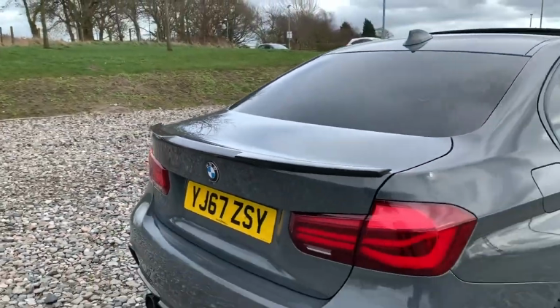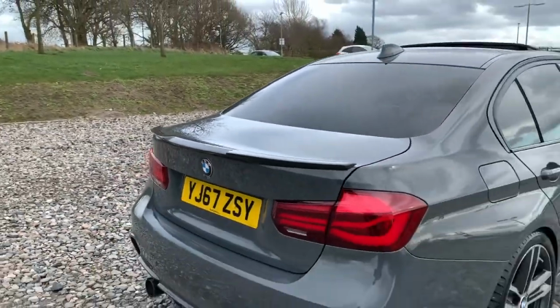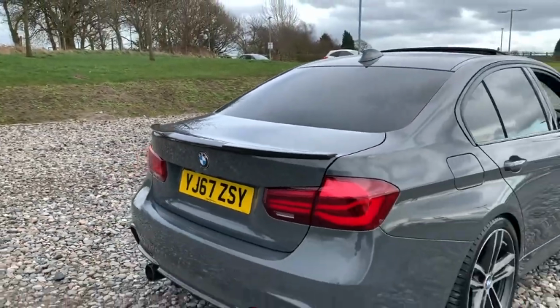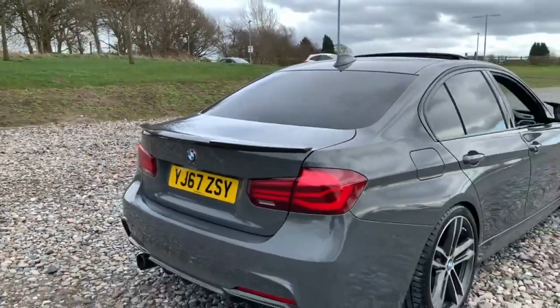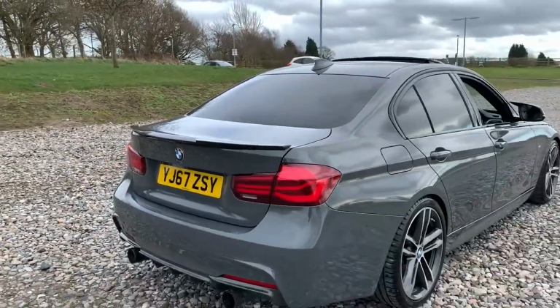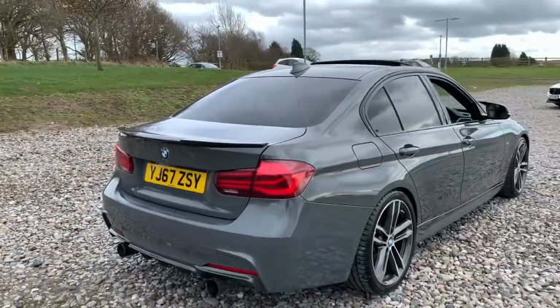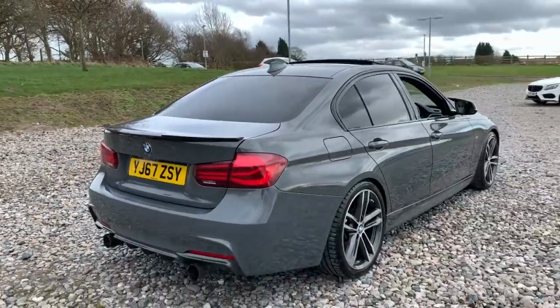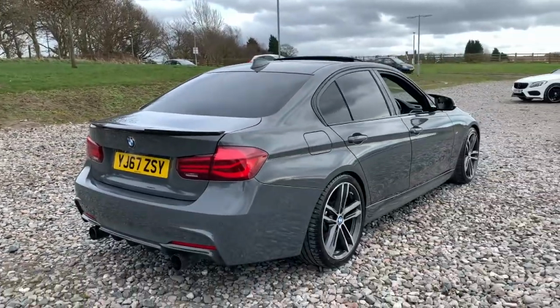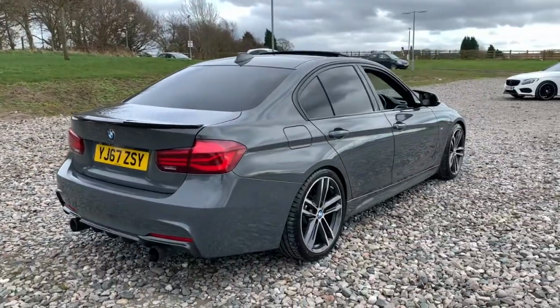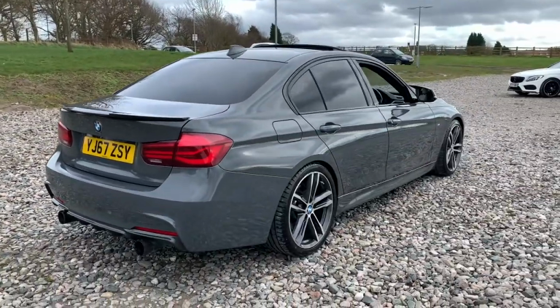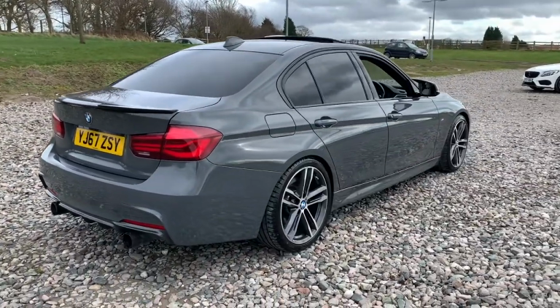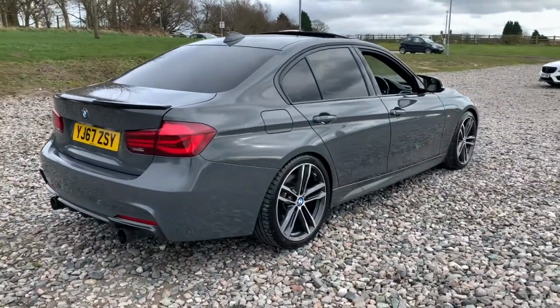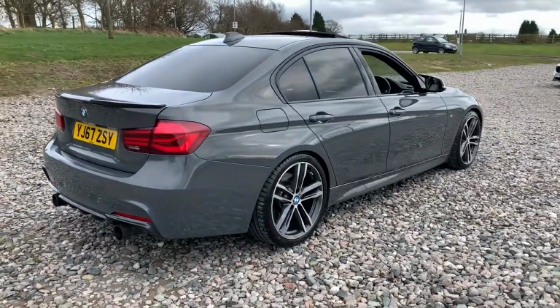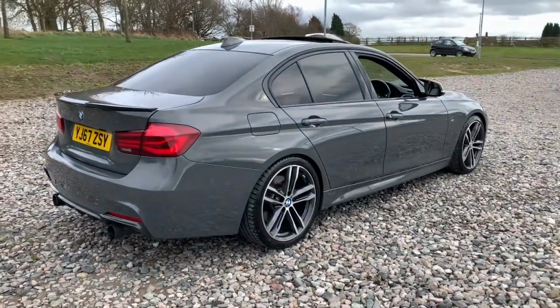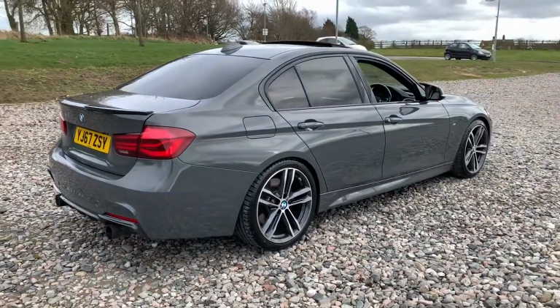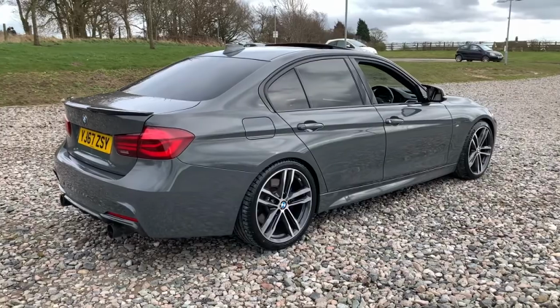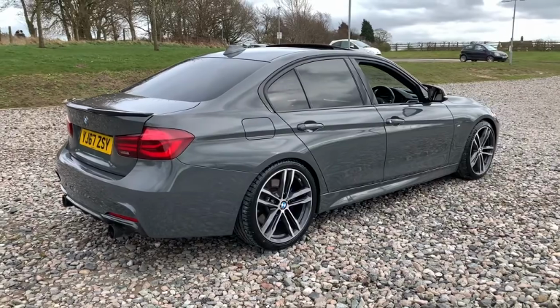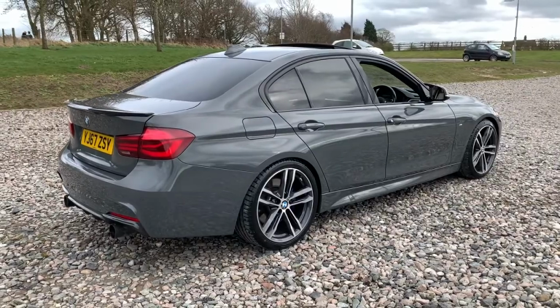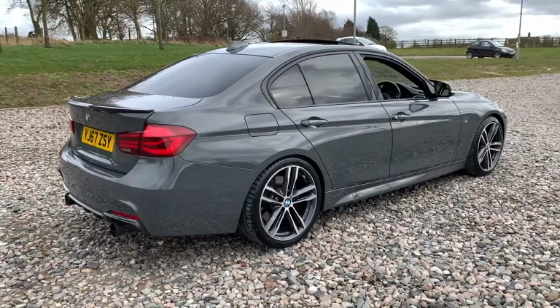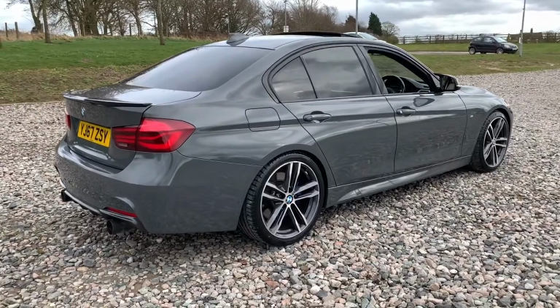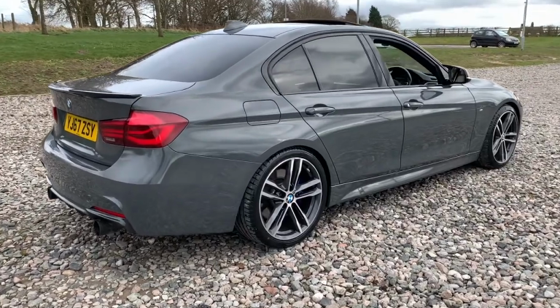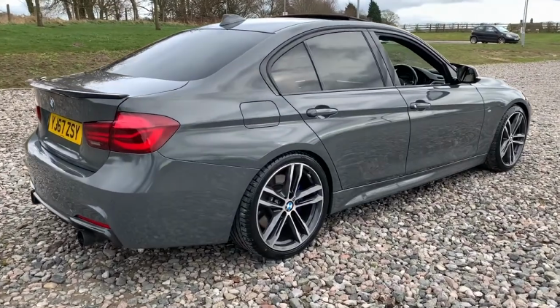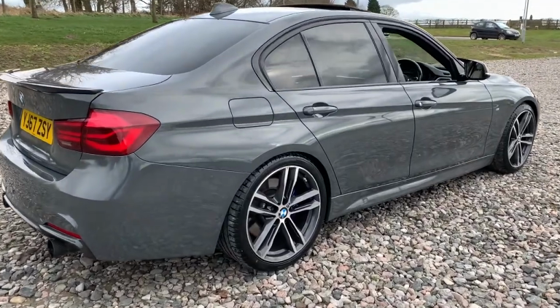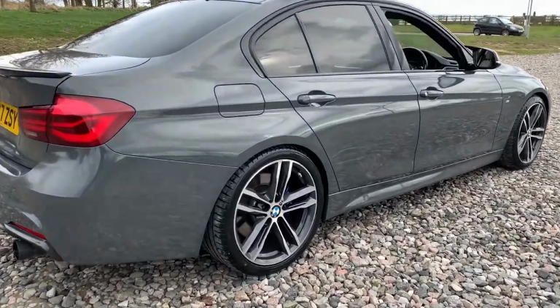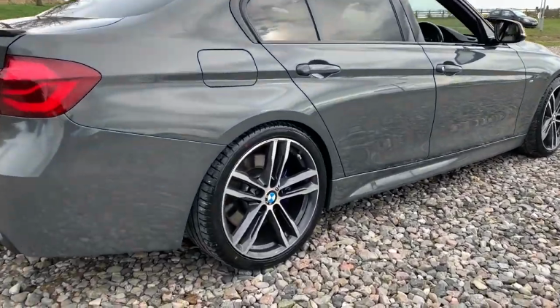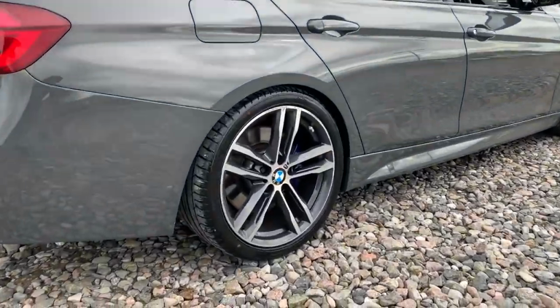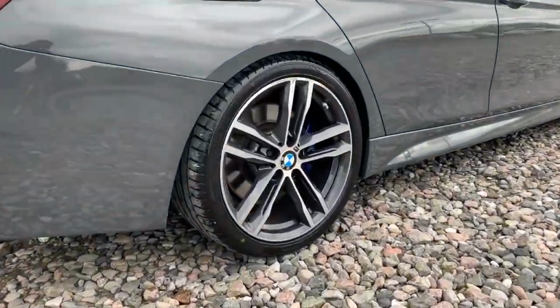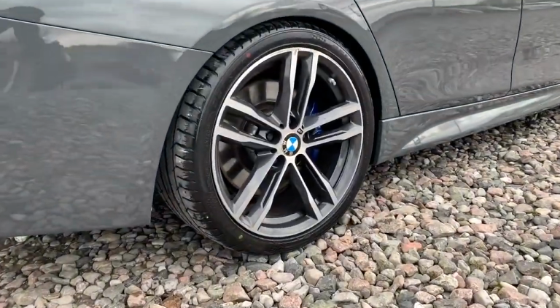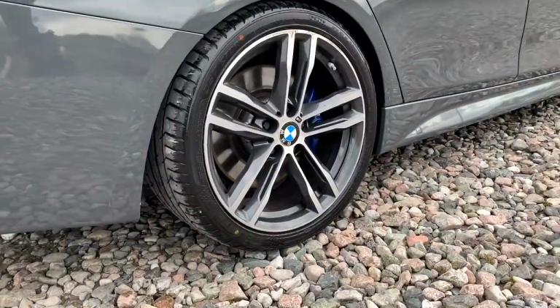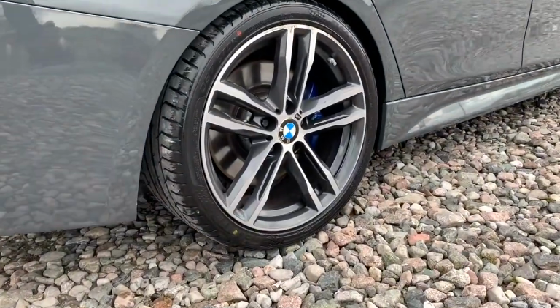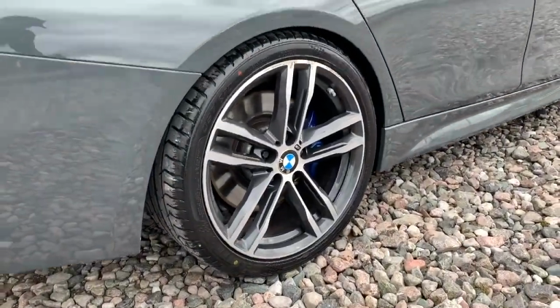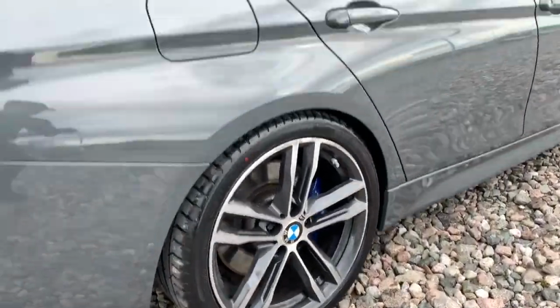This vehicle is free from any major marks, dents or scratches and does look superb from every angle. There's a look at another alloy wheel.